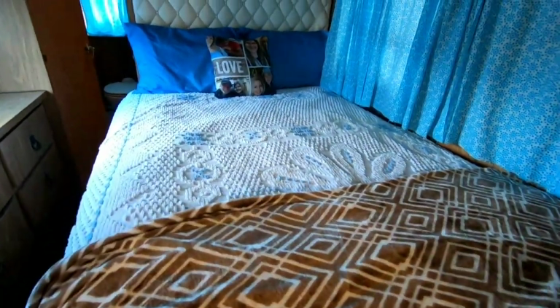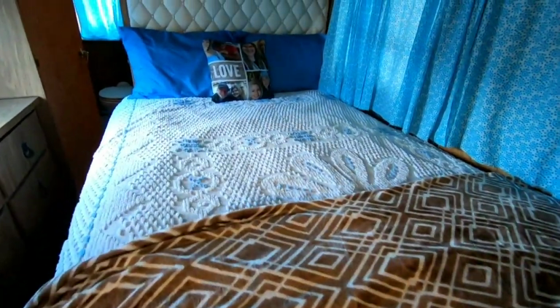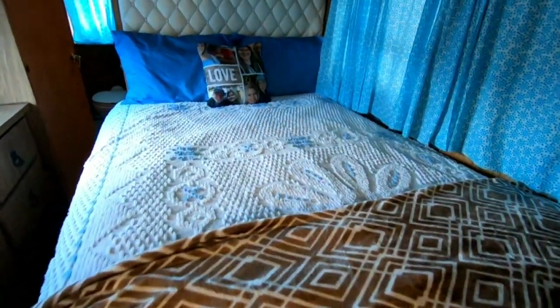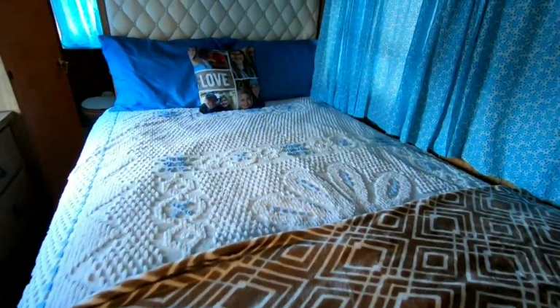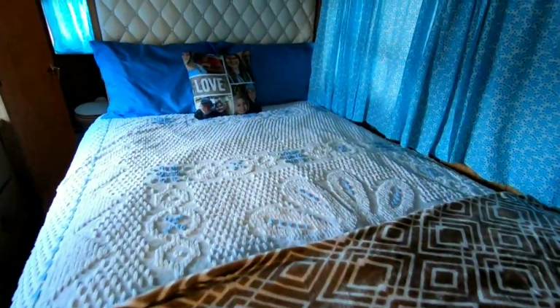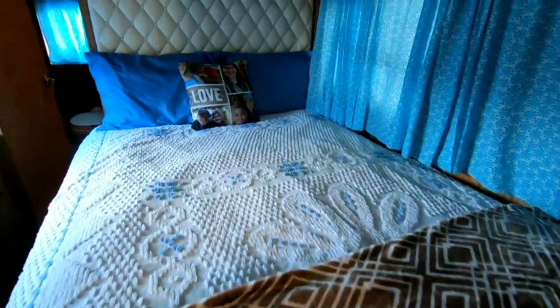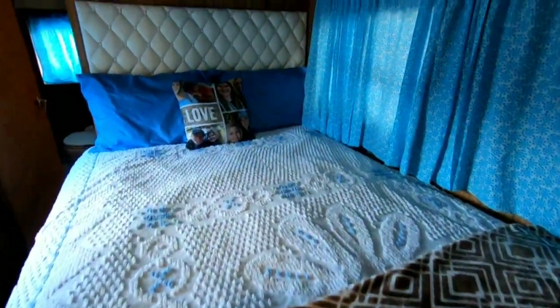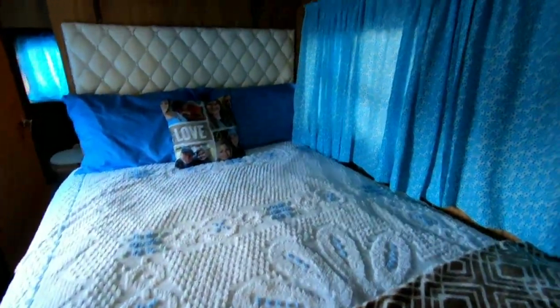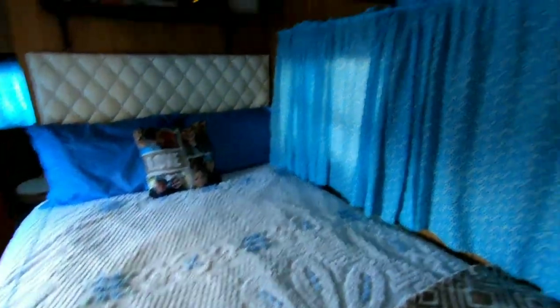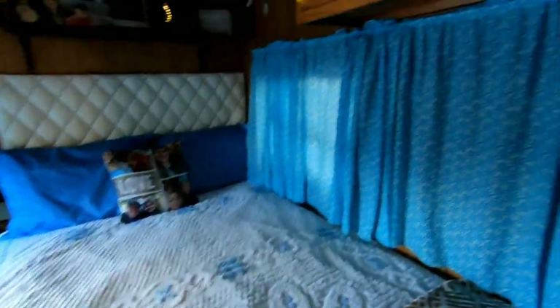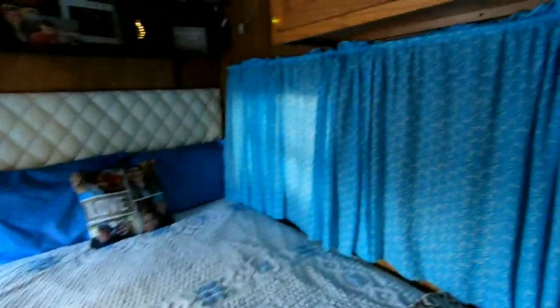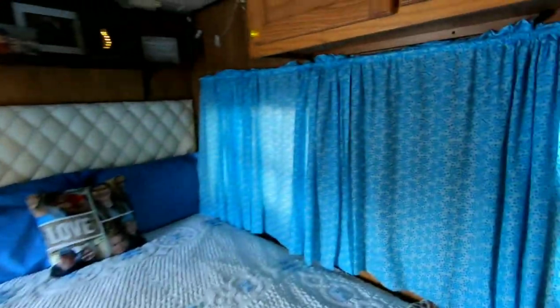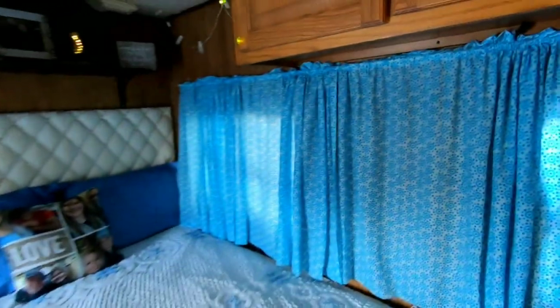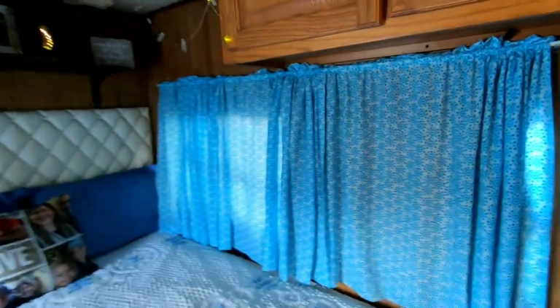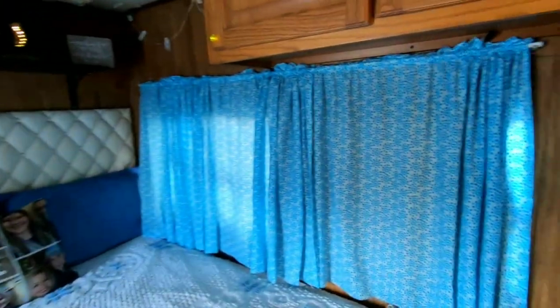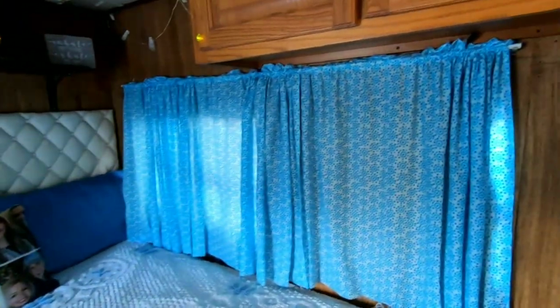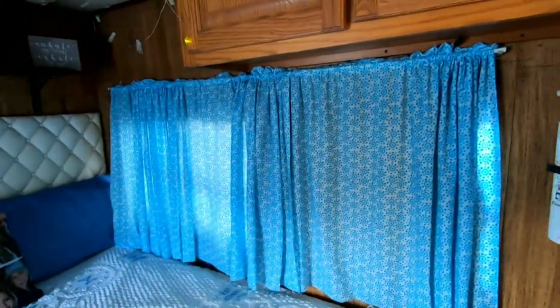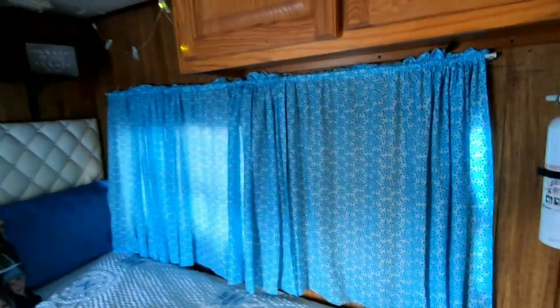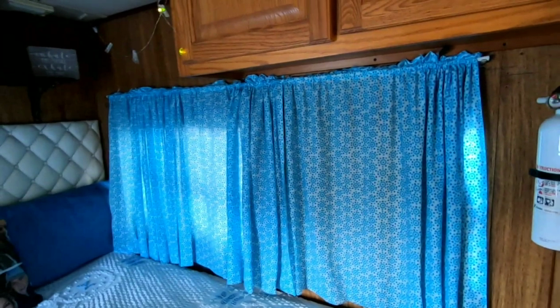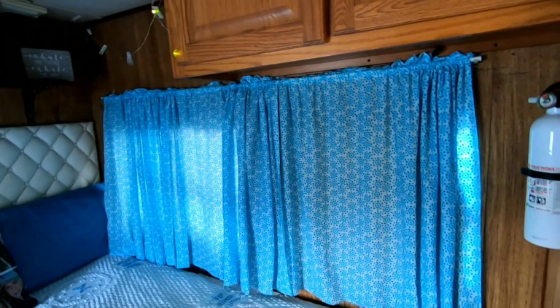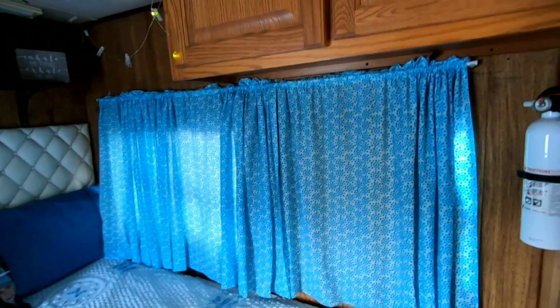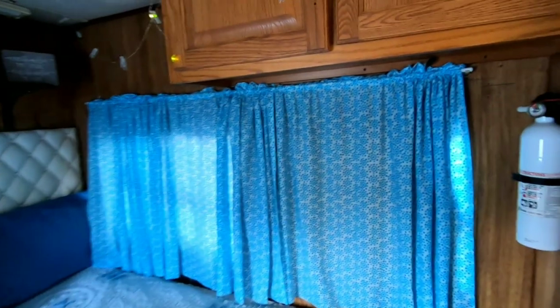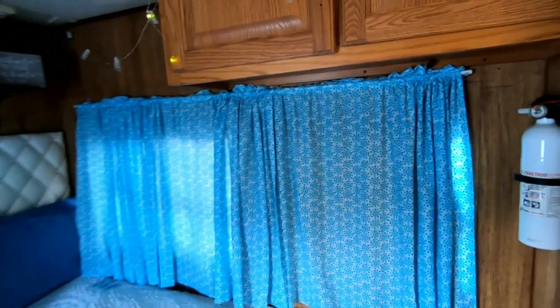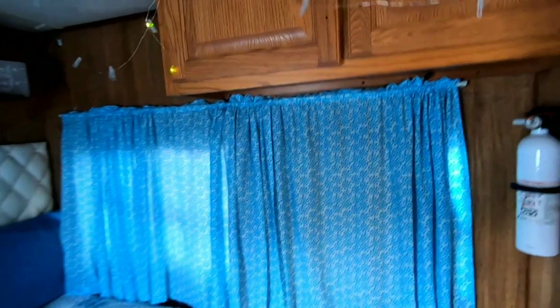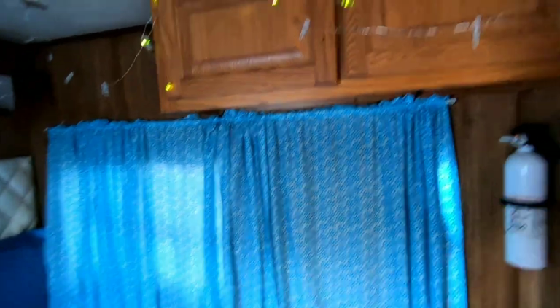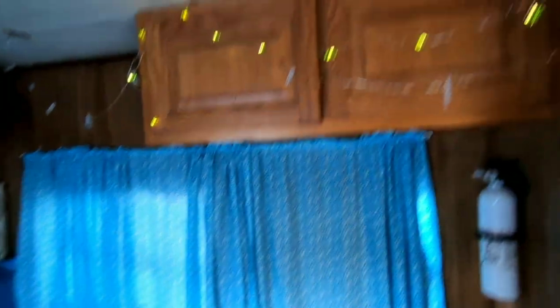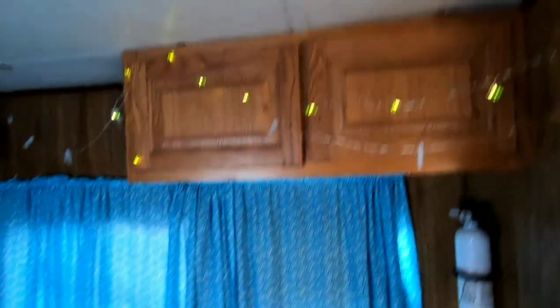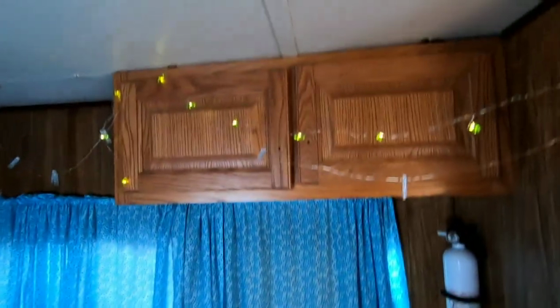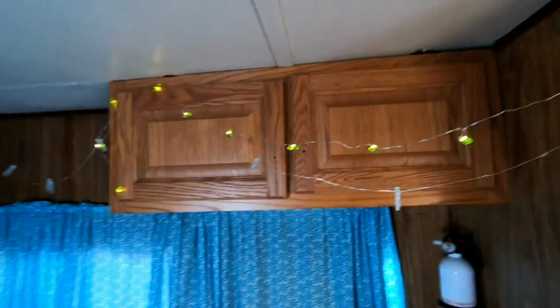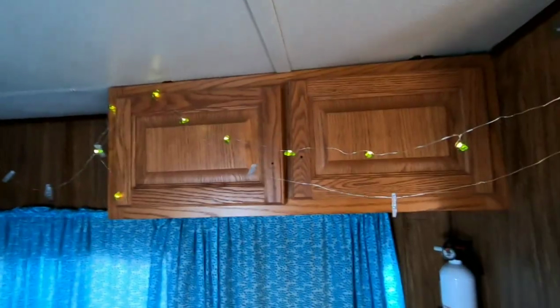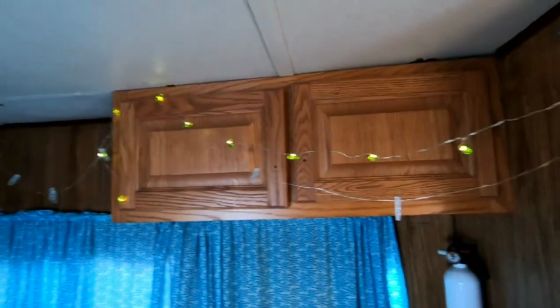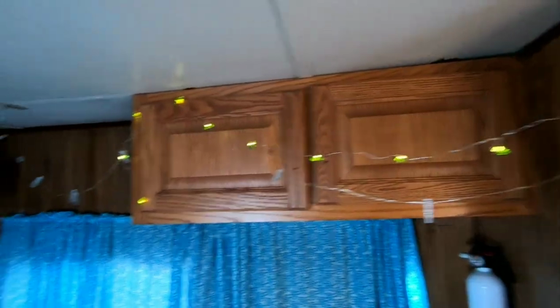Good-size bed — that's where the black trash bags are to keep some light out — with more storage.